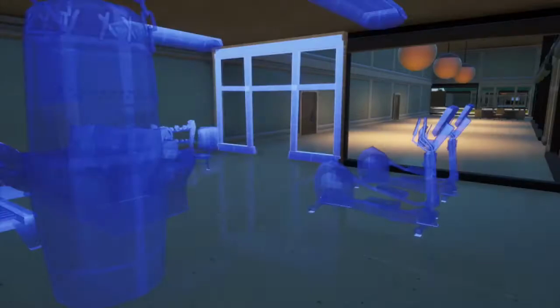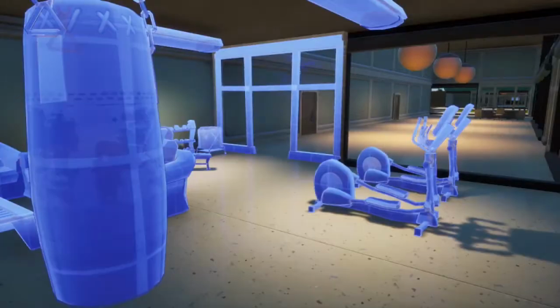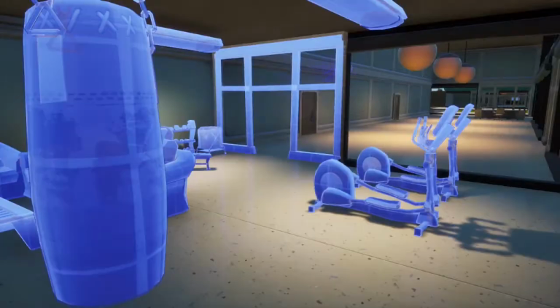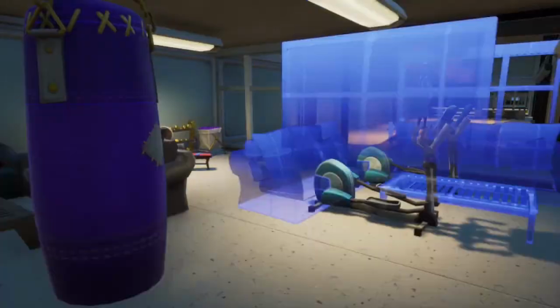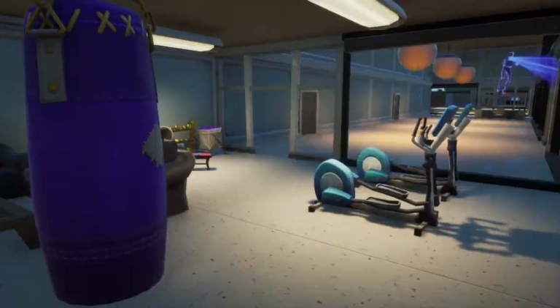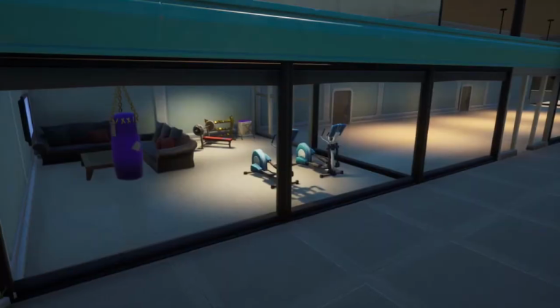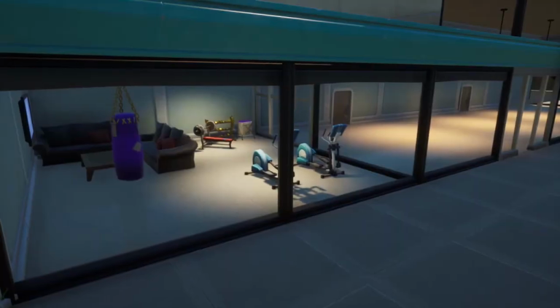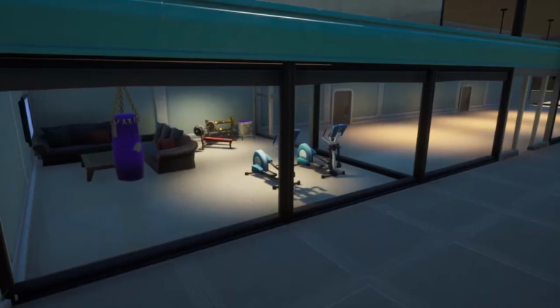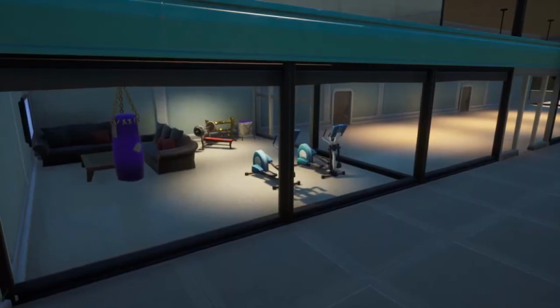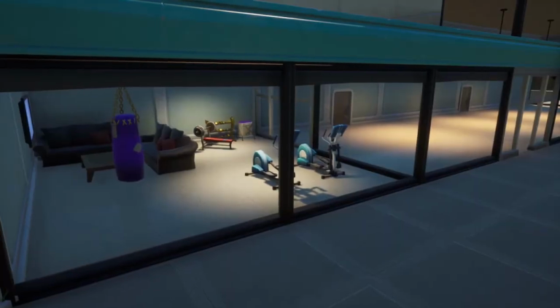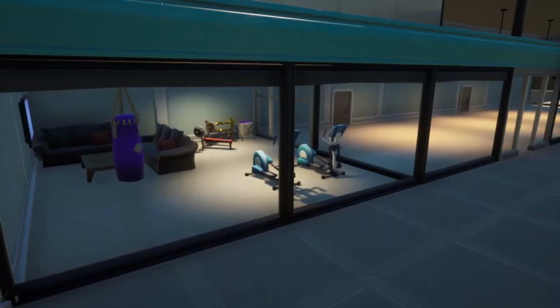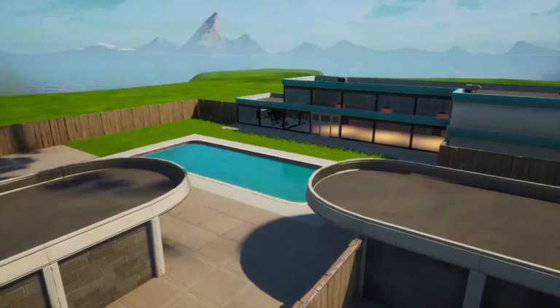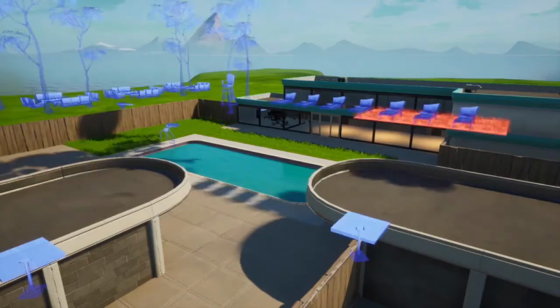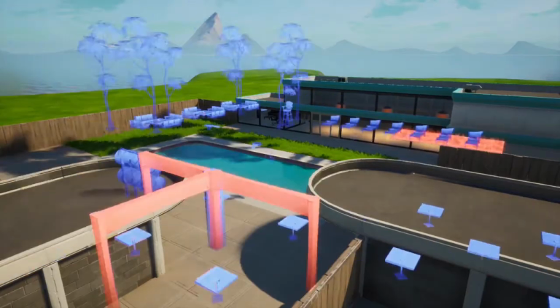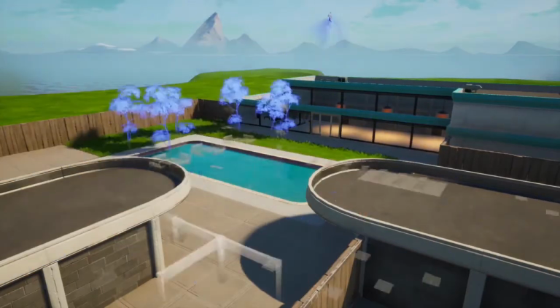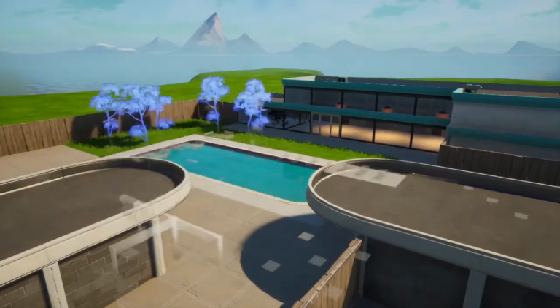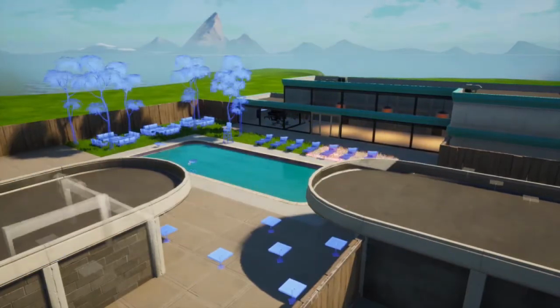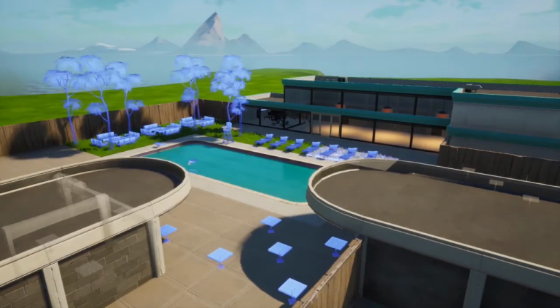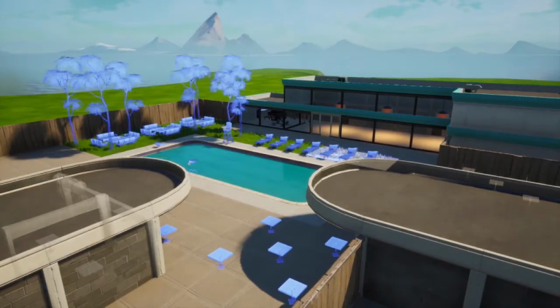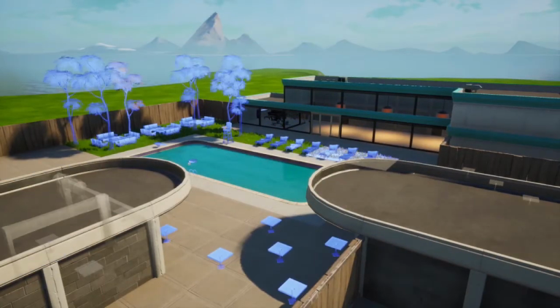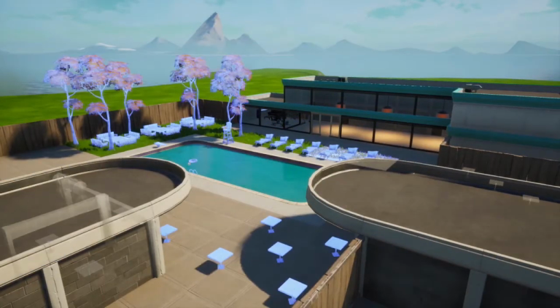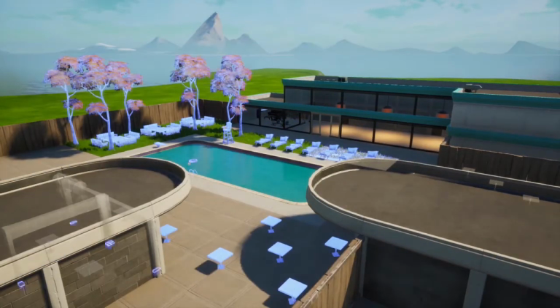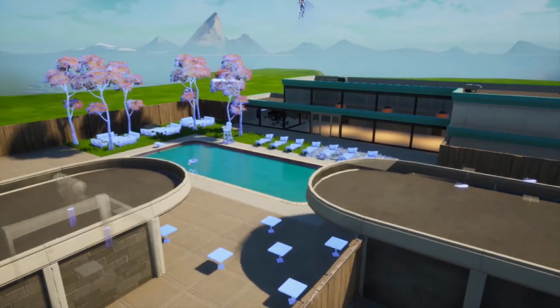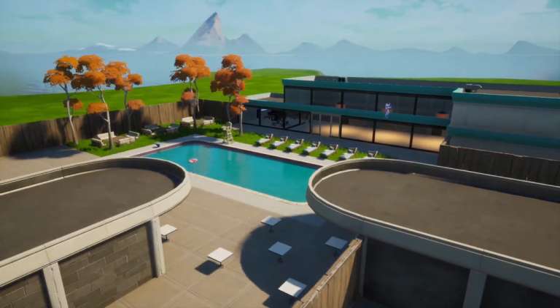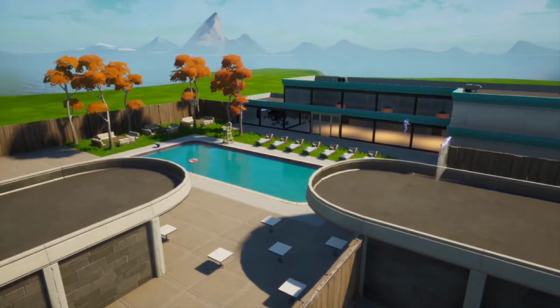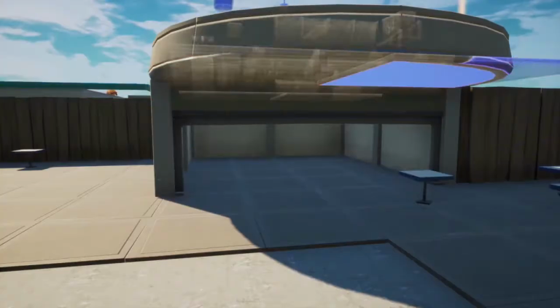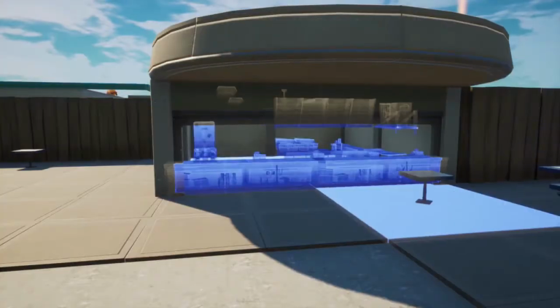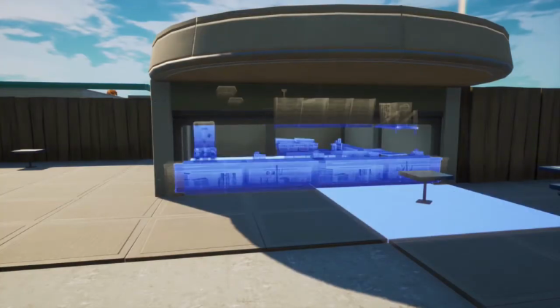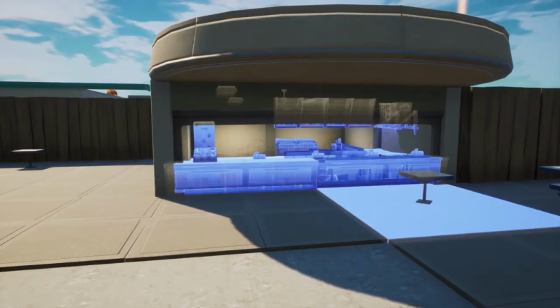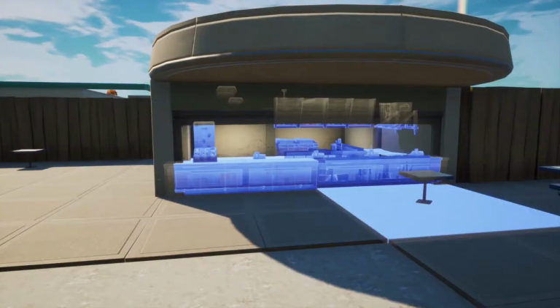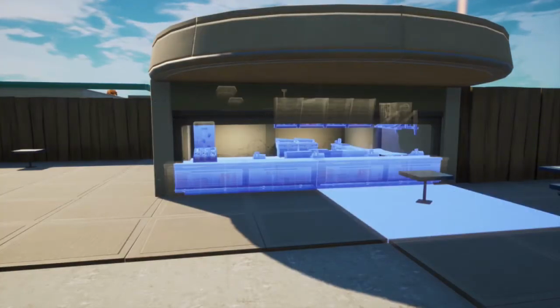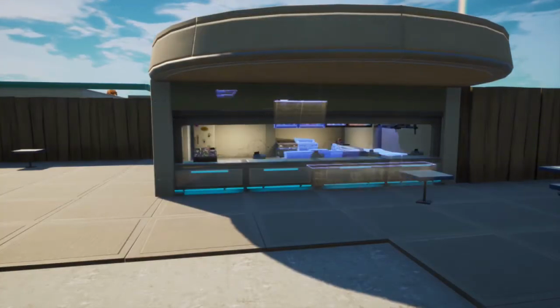Almost done — now add the exercise room. Finally, add the main pool area and snack shack.